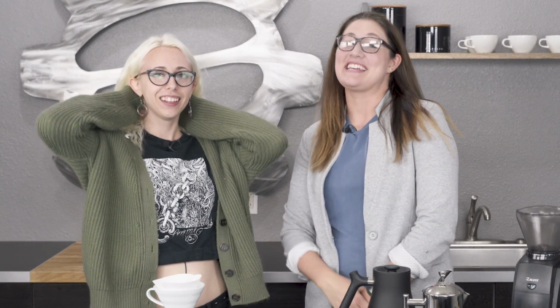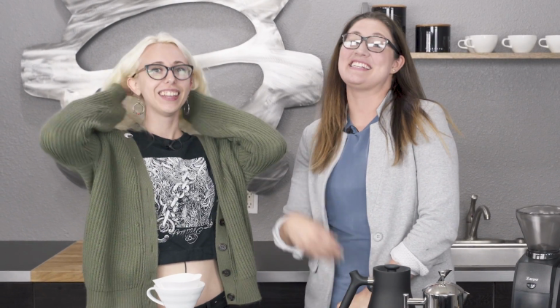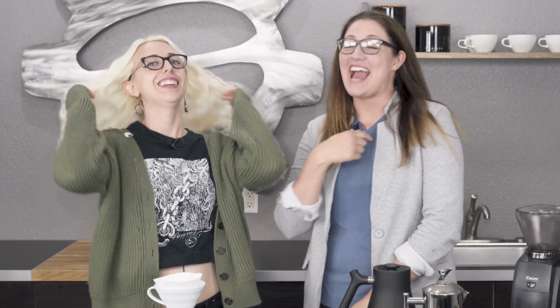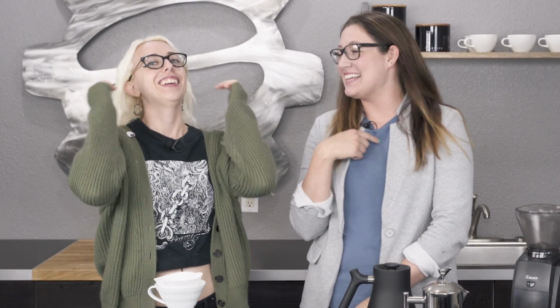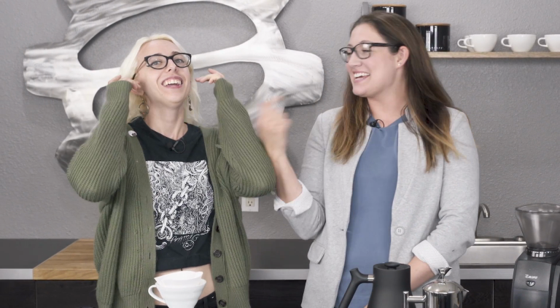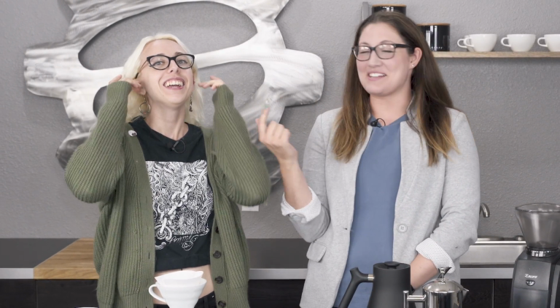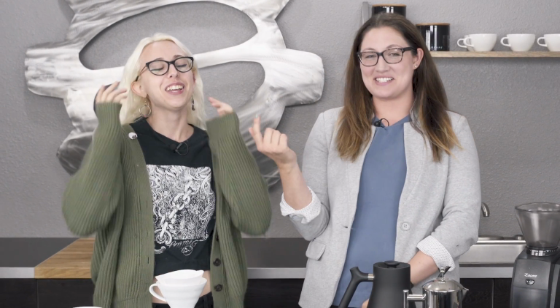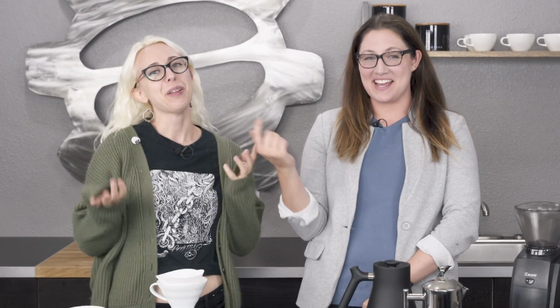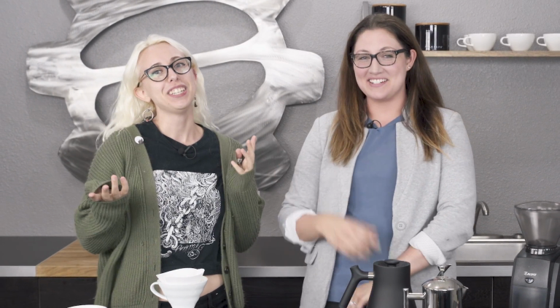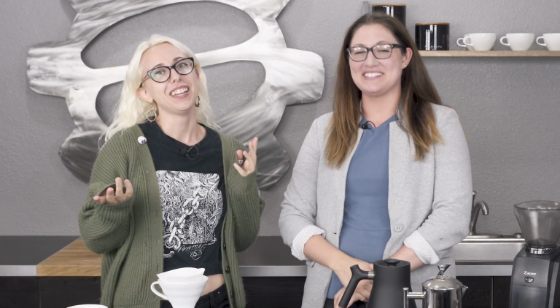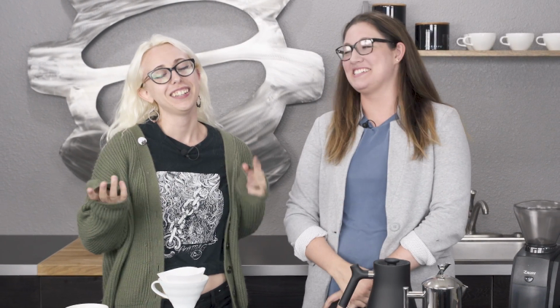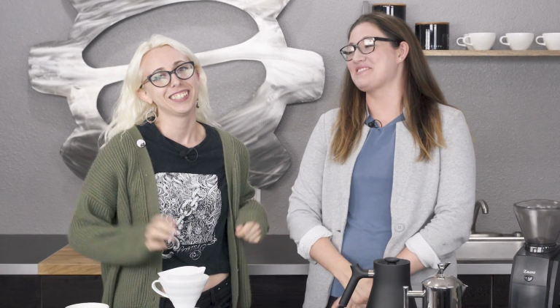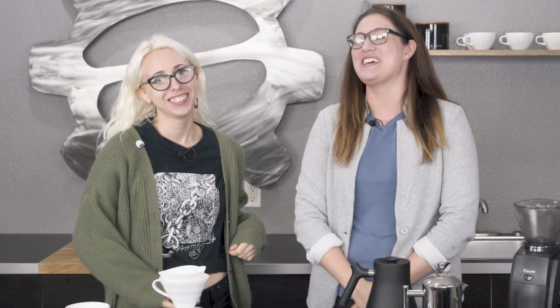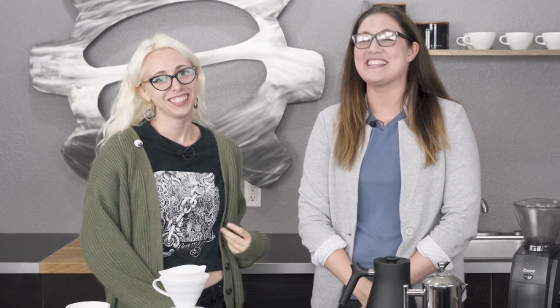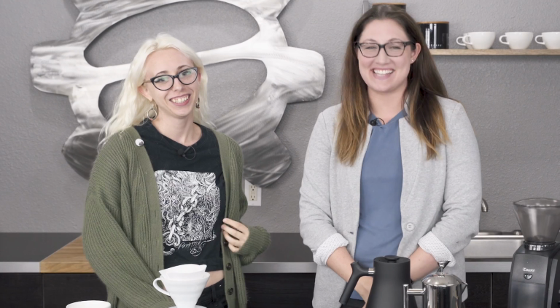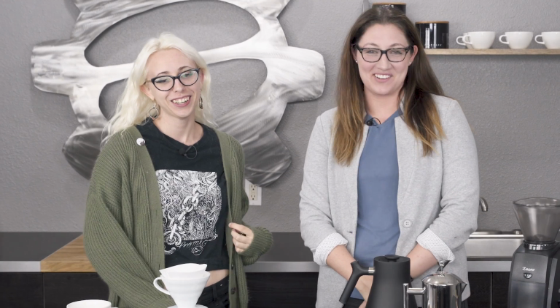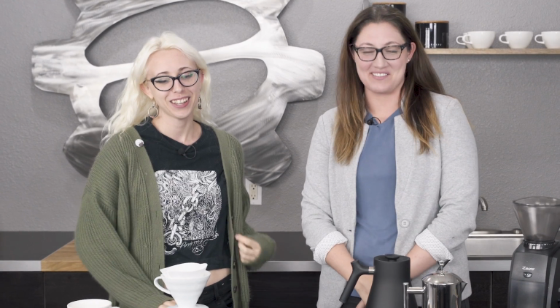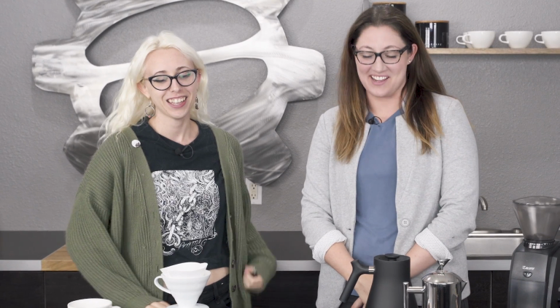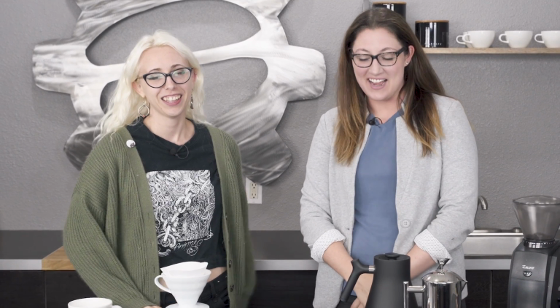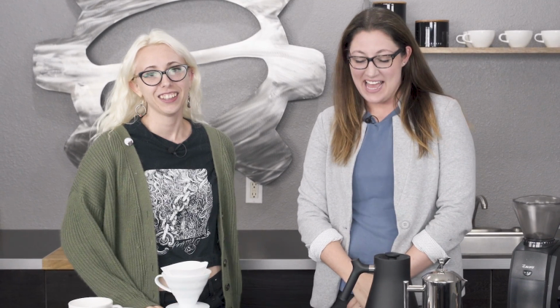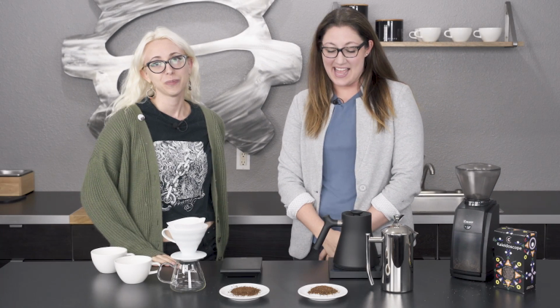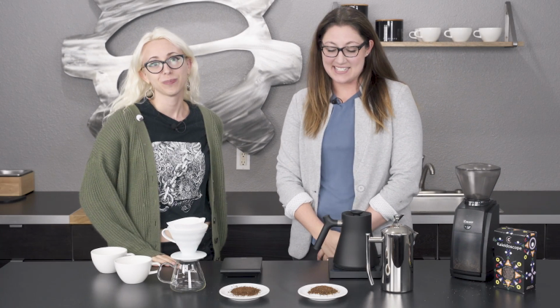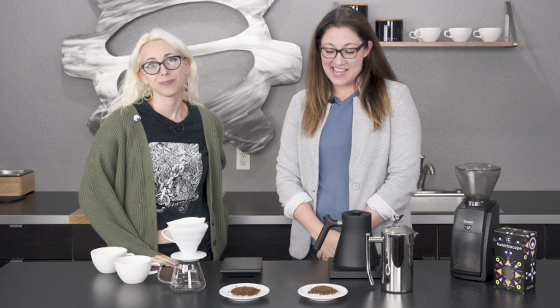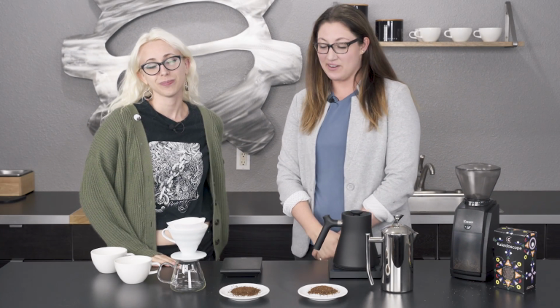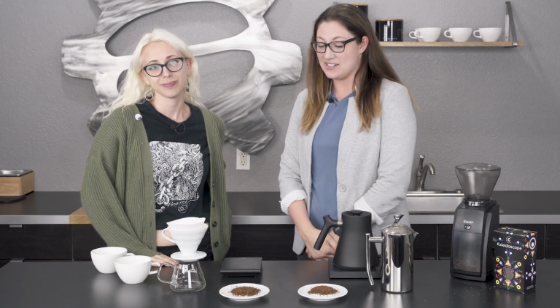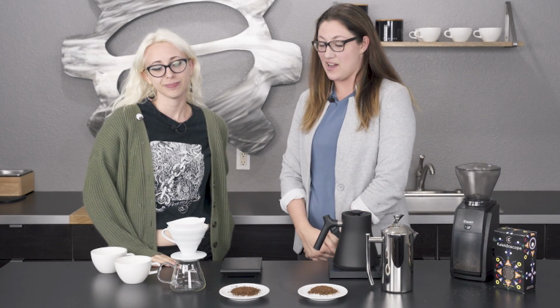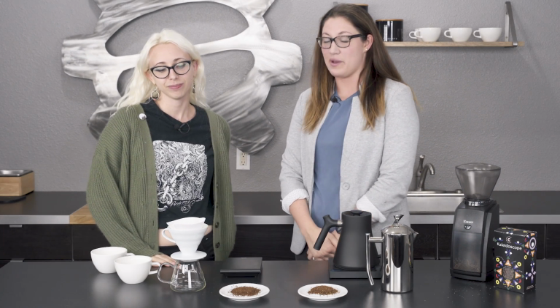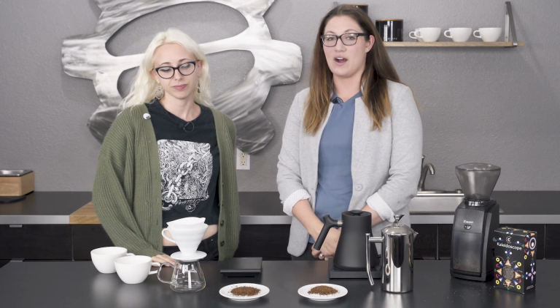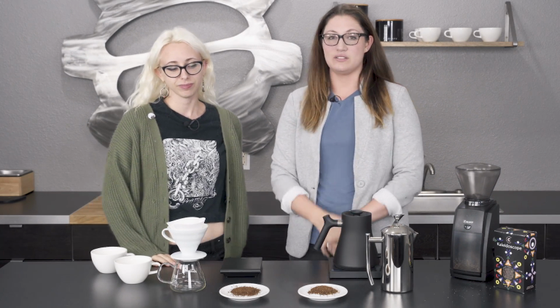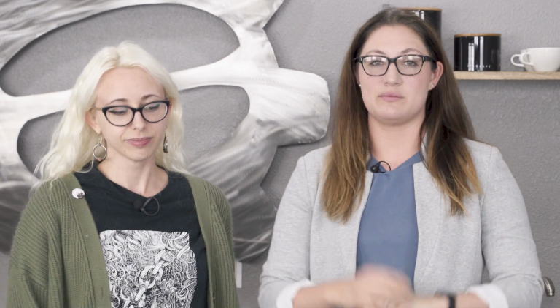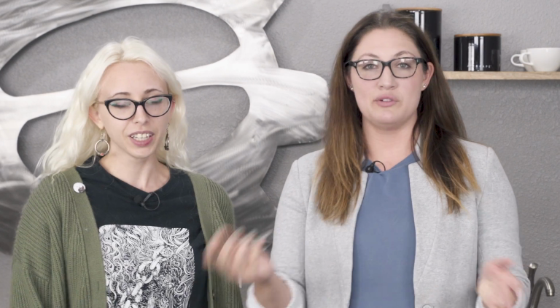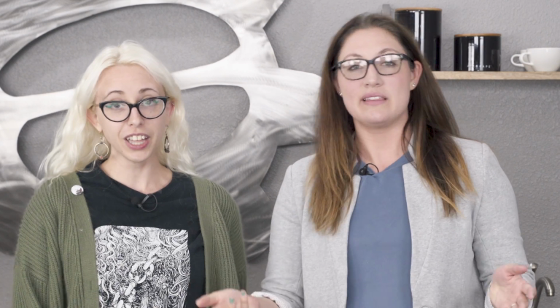It's Allie and Clementine with Seattle Coffee Gear, and today we're going to talk about brew methods.